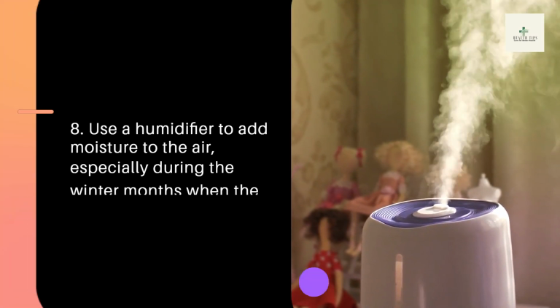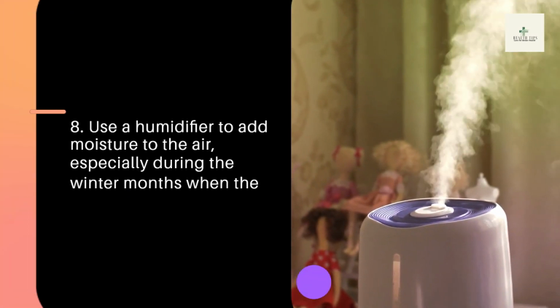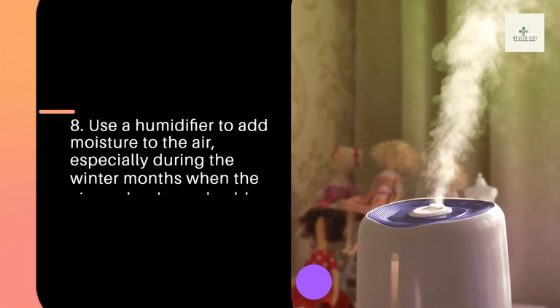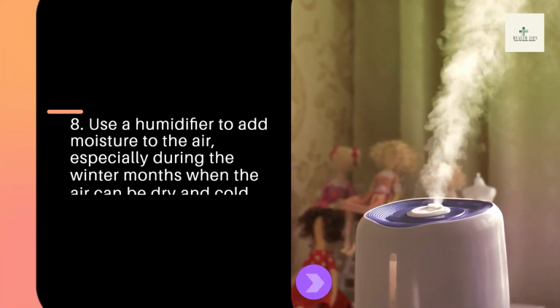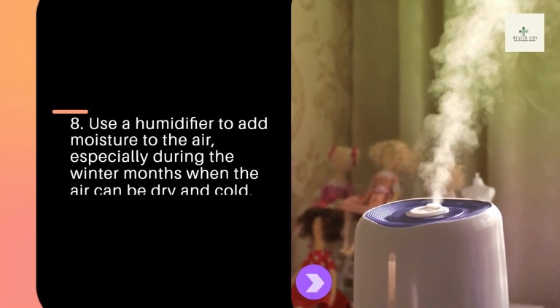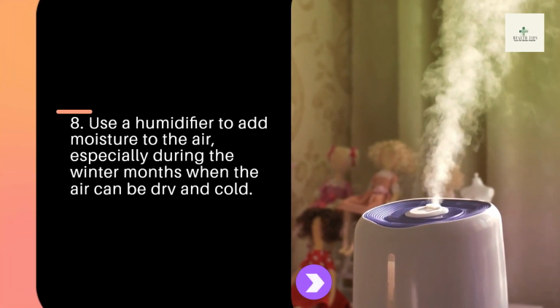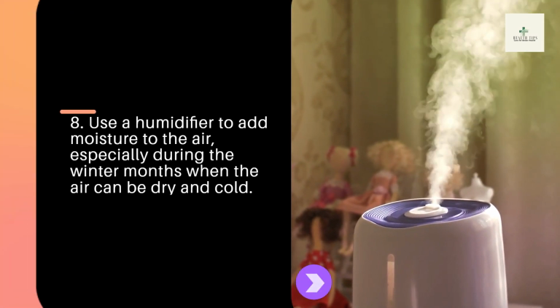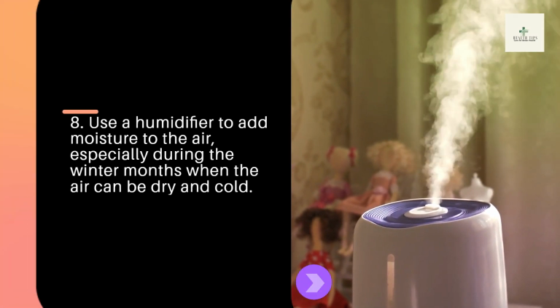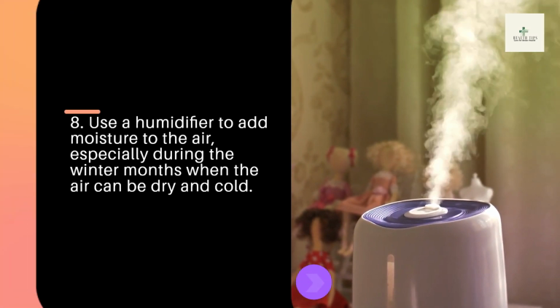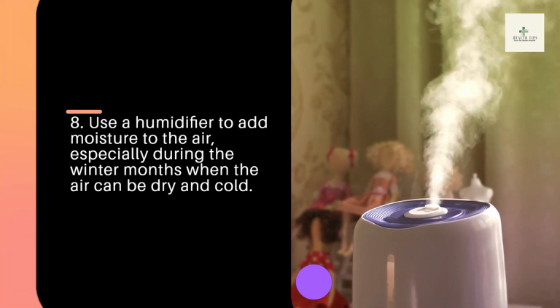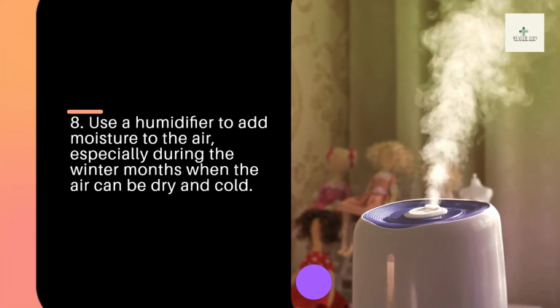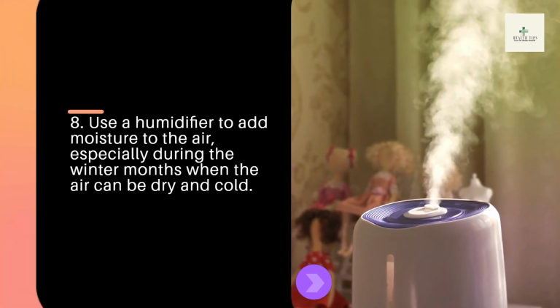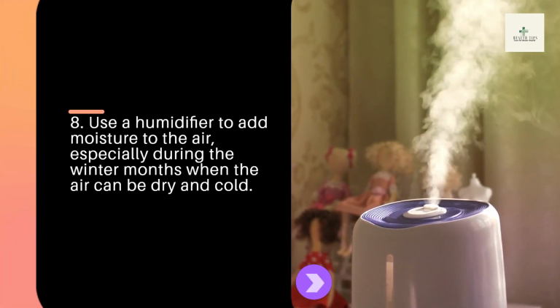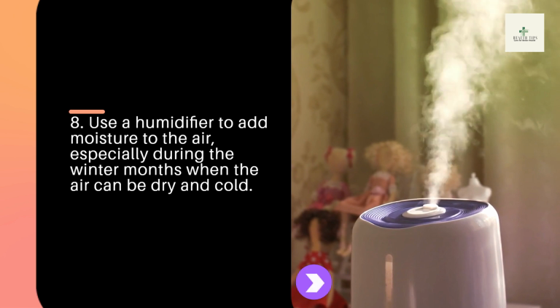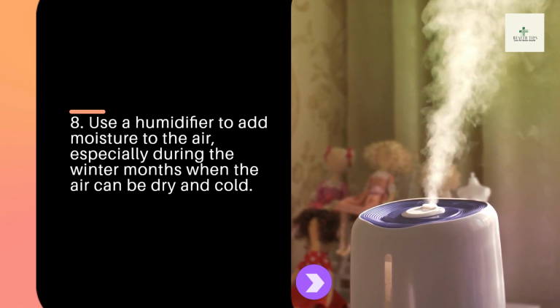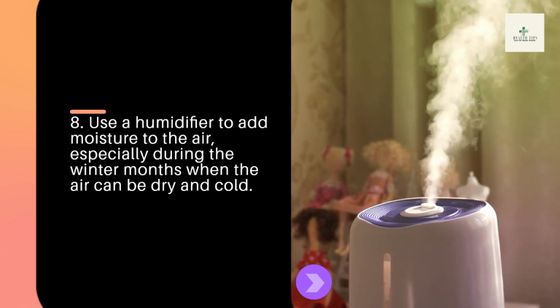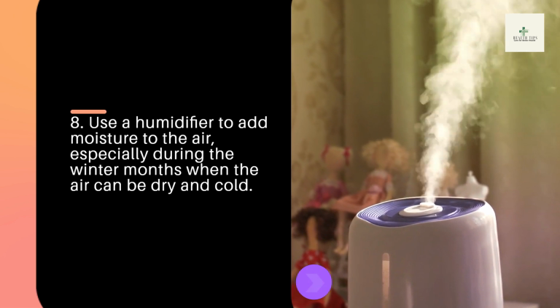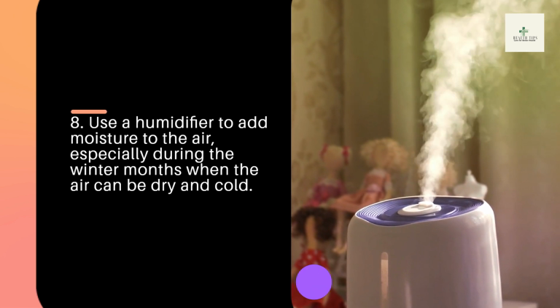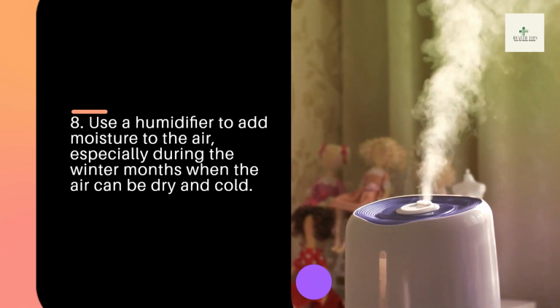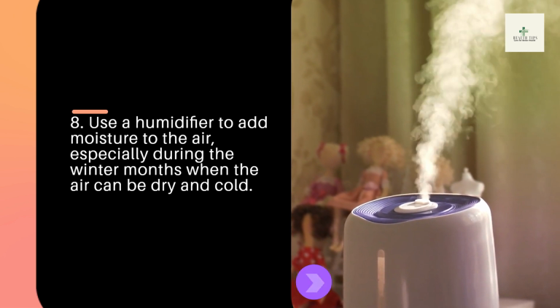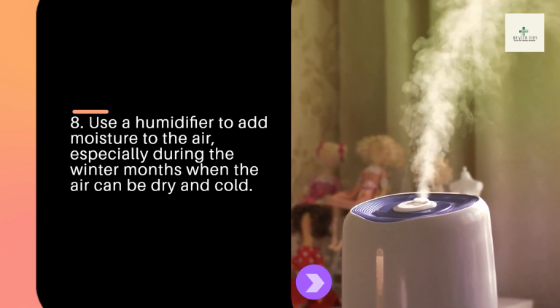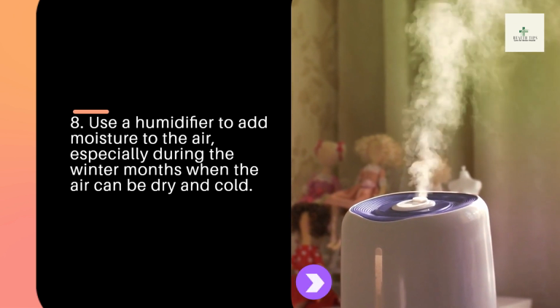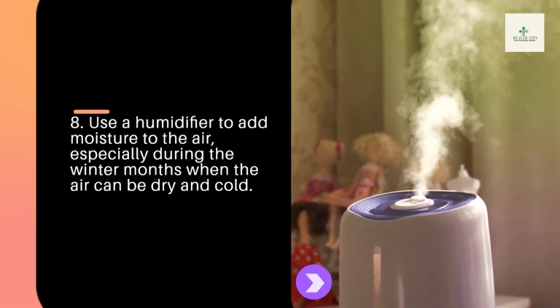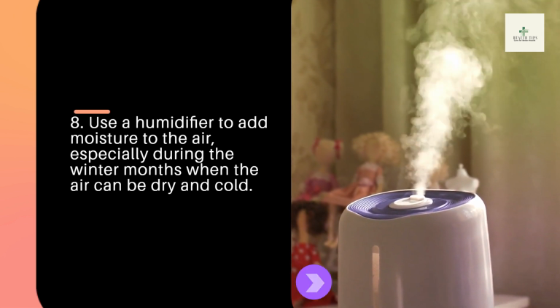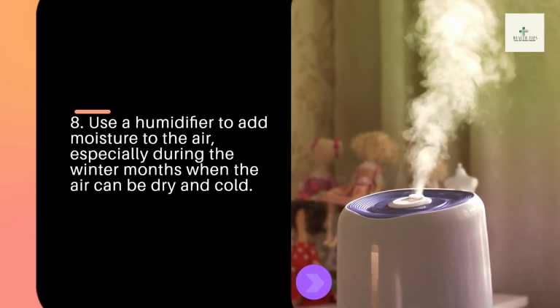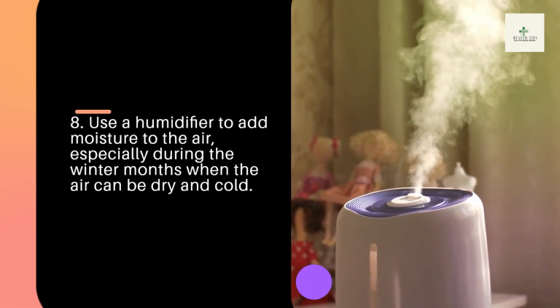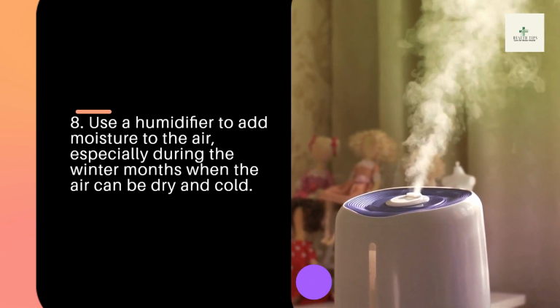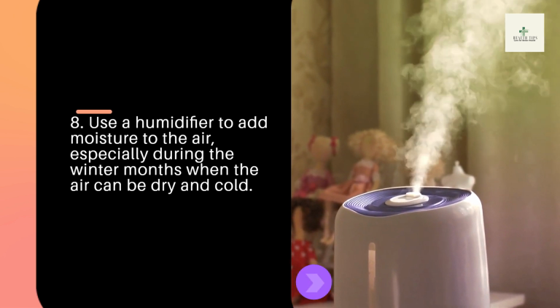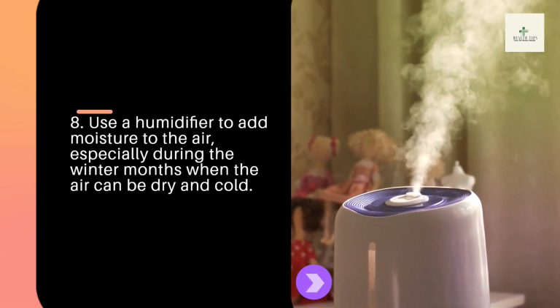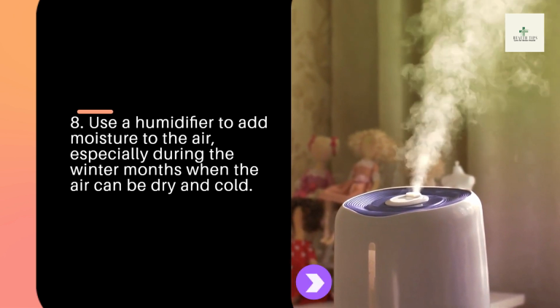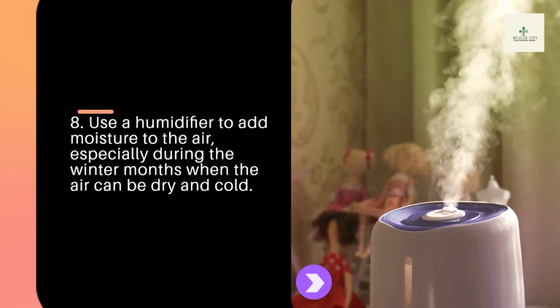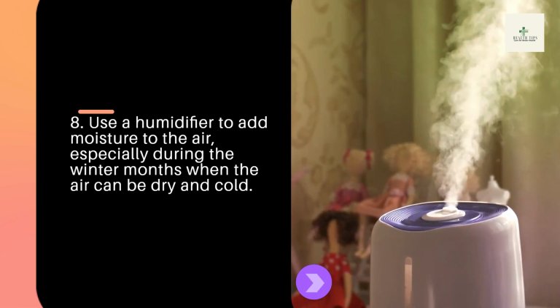Tip 8: Use a humidifier to add moisture to the air, especially during the winter months when the air can be dry and cold.